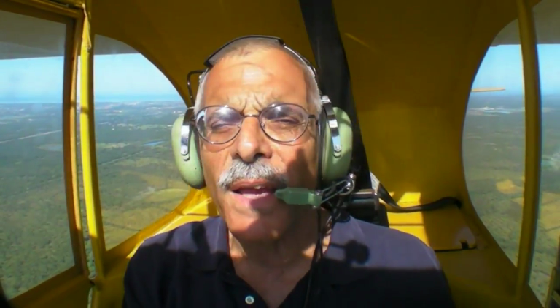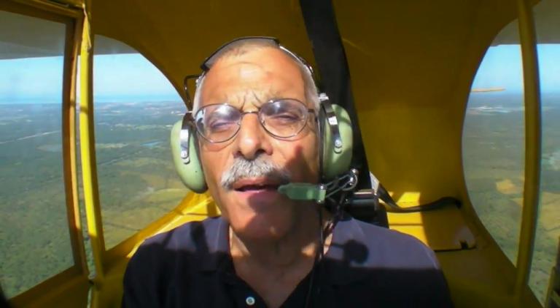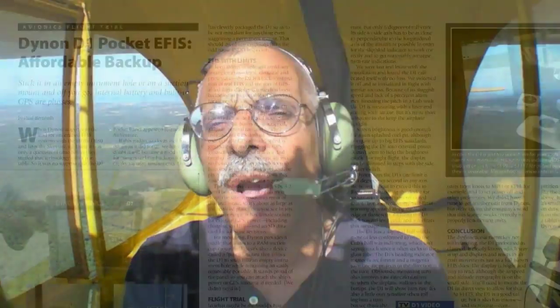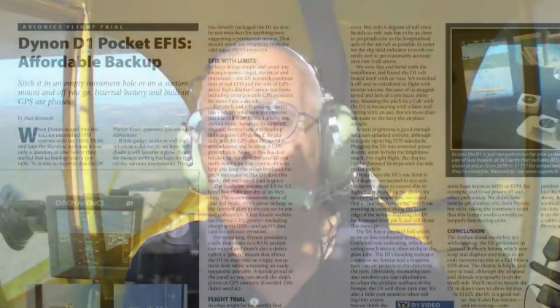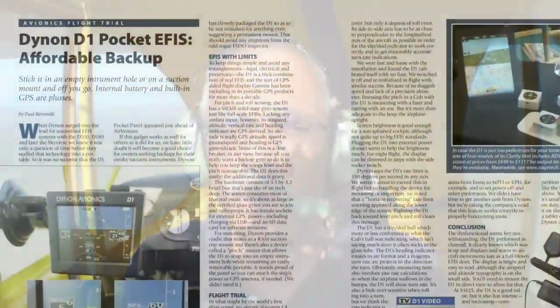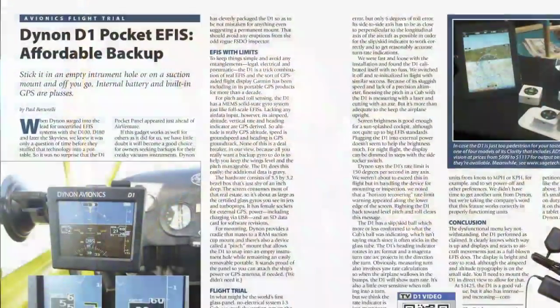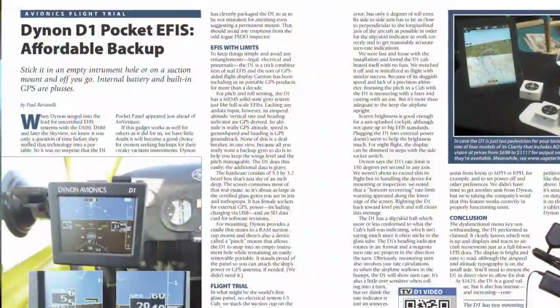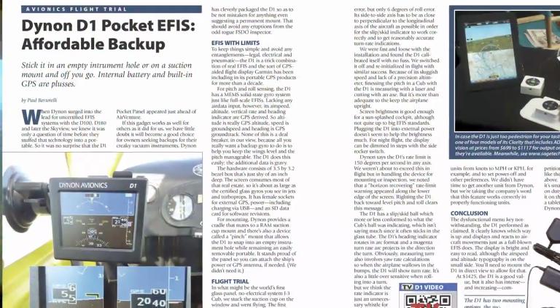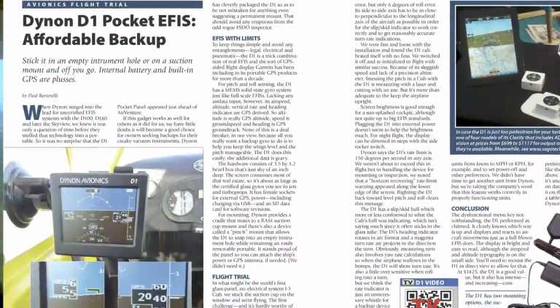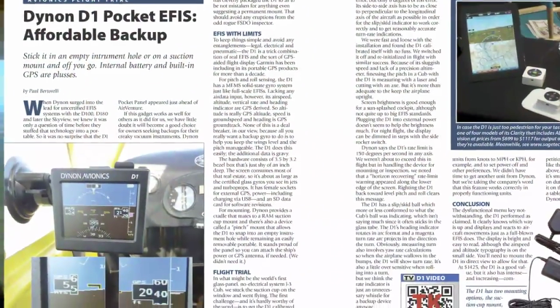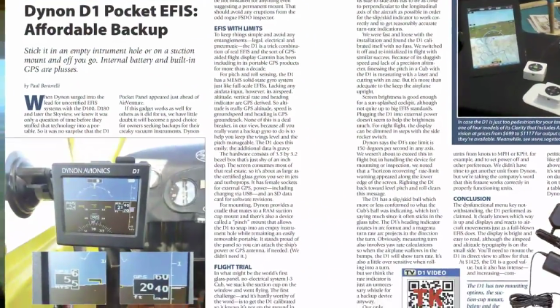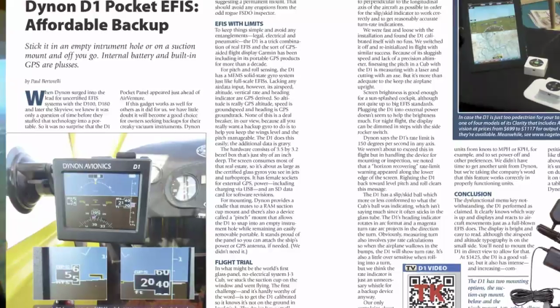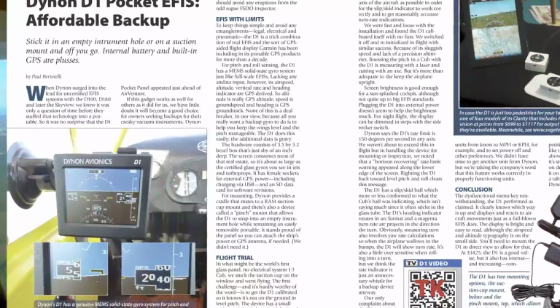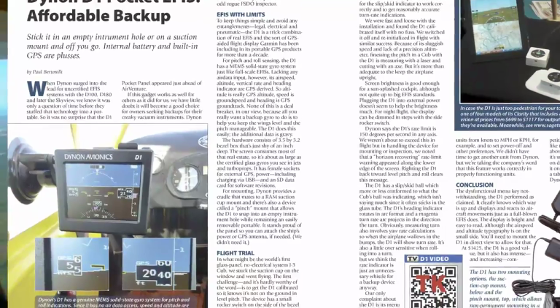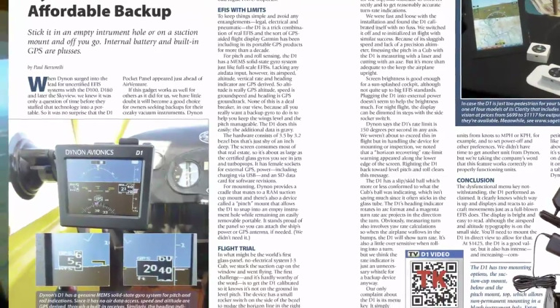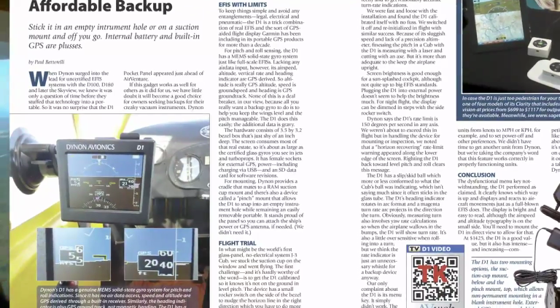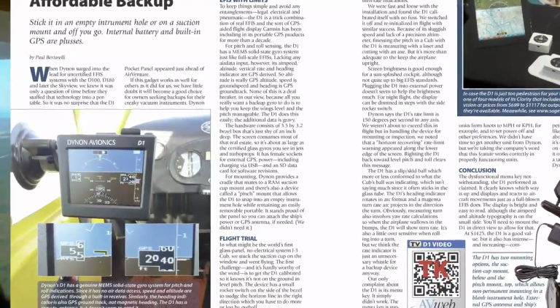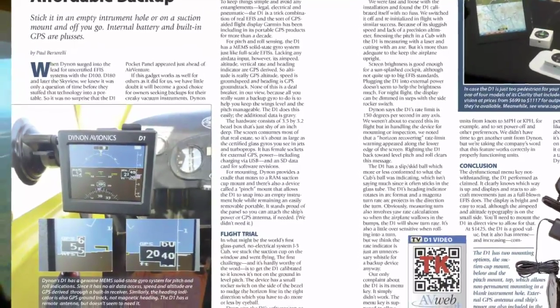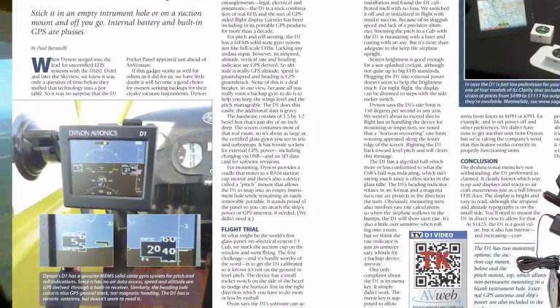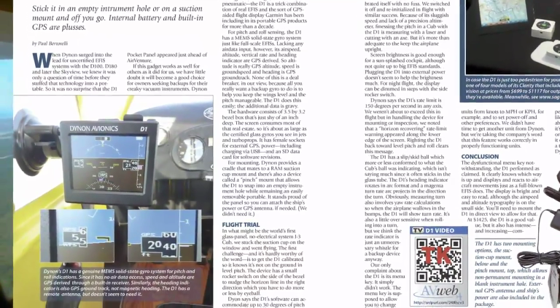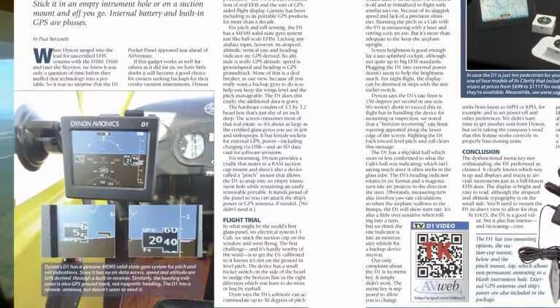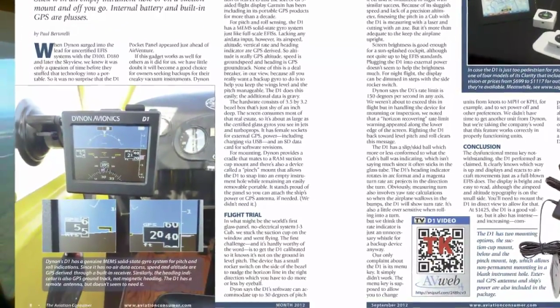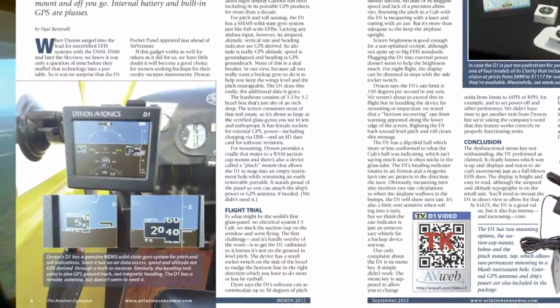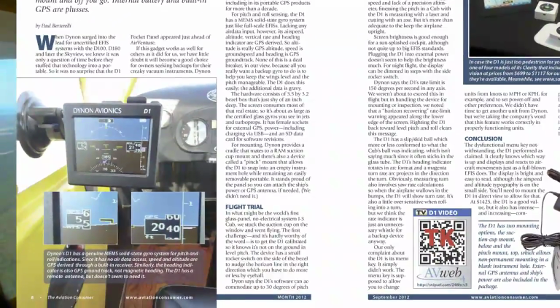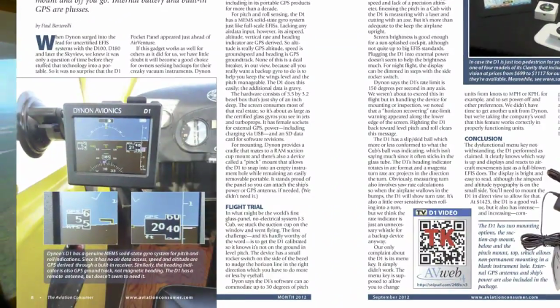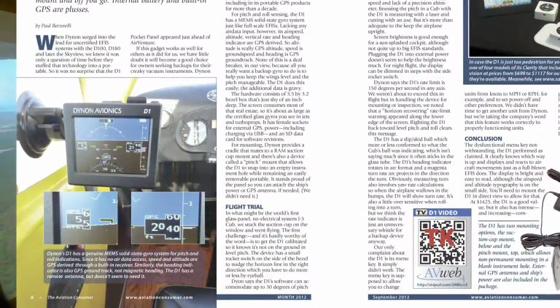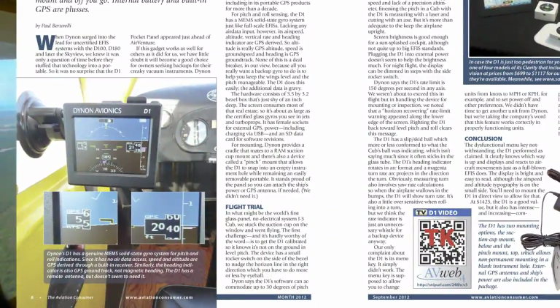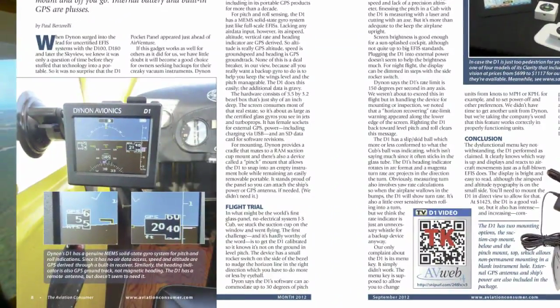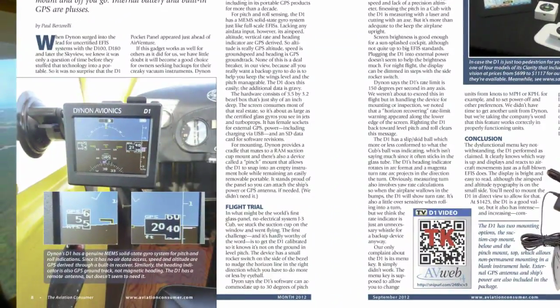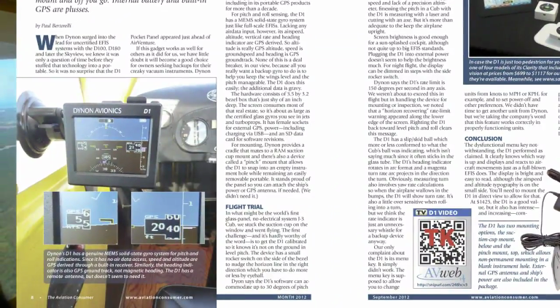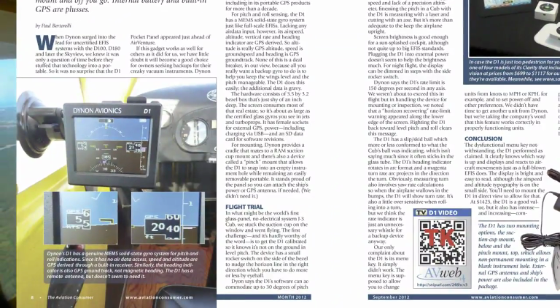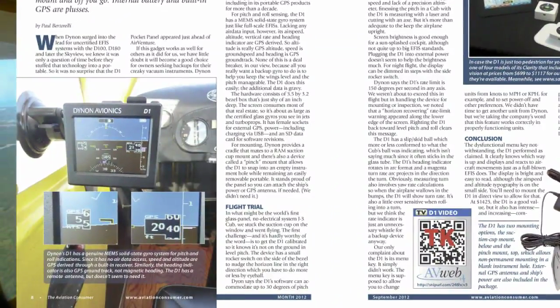Check out the October 2012 issue of Aviation Consumer for a full report on the D1. This is Paul Bertarelli reporting. Thanks for watching.